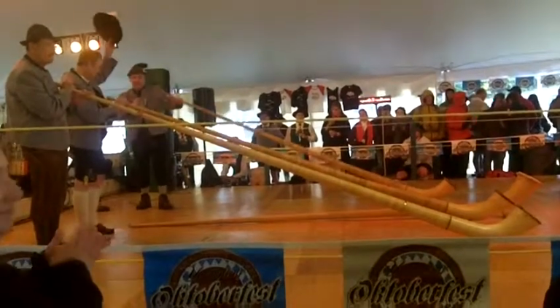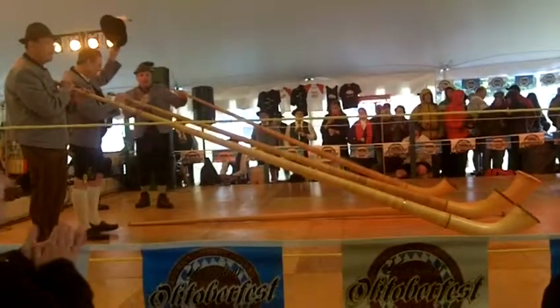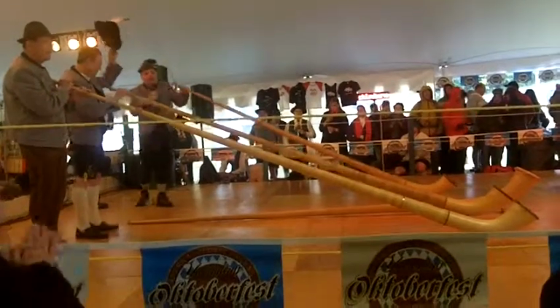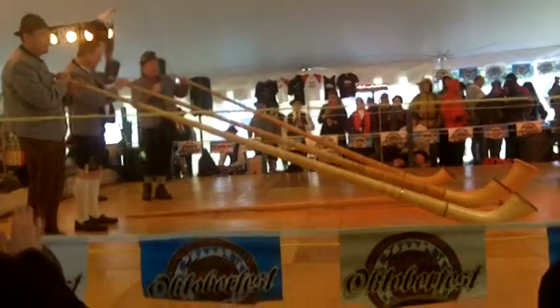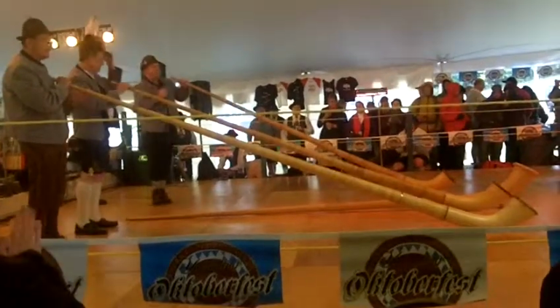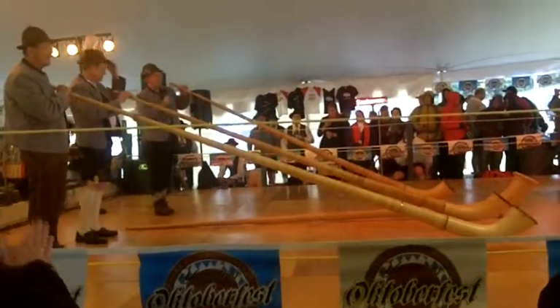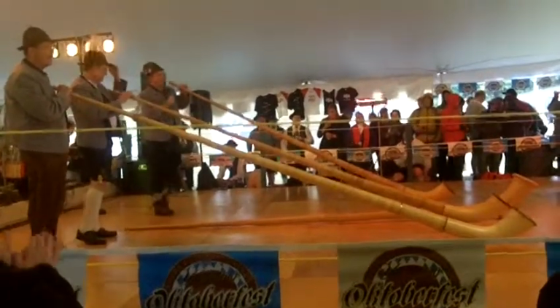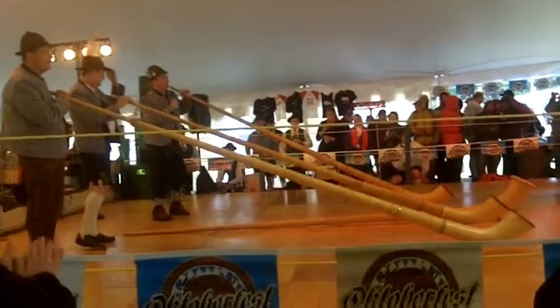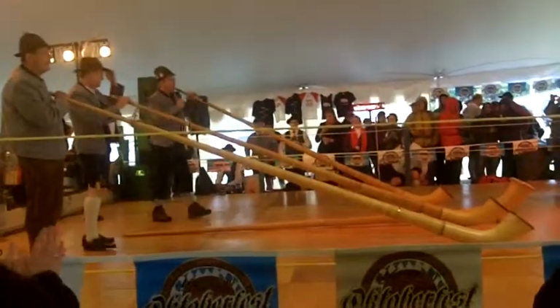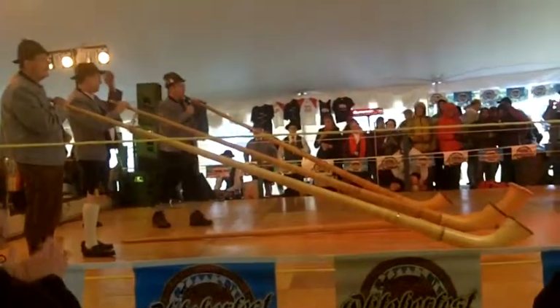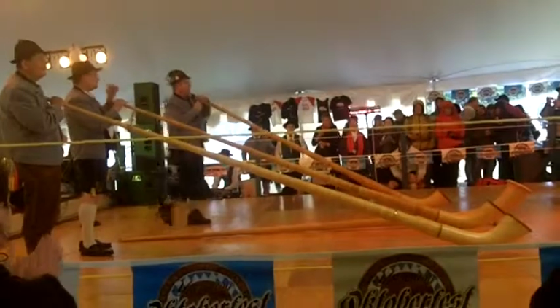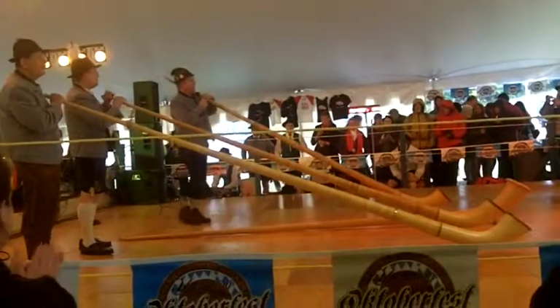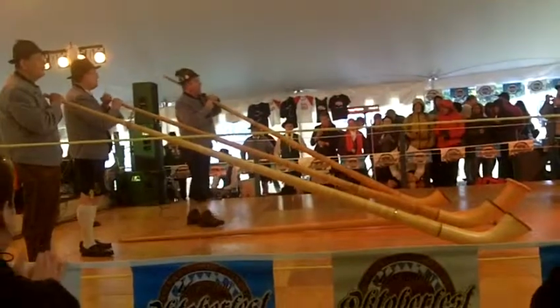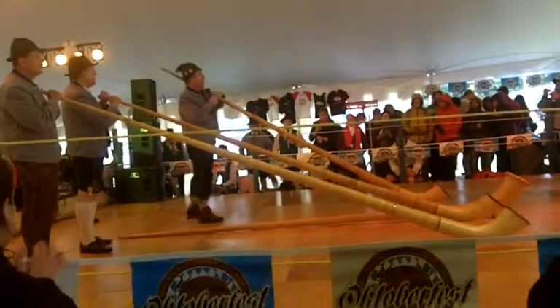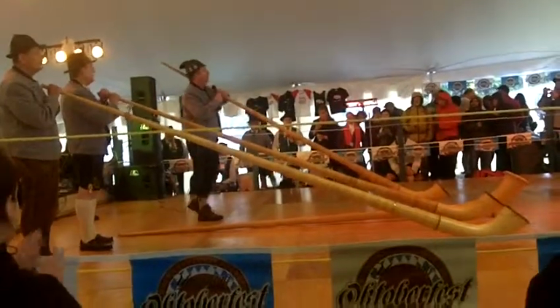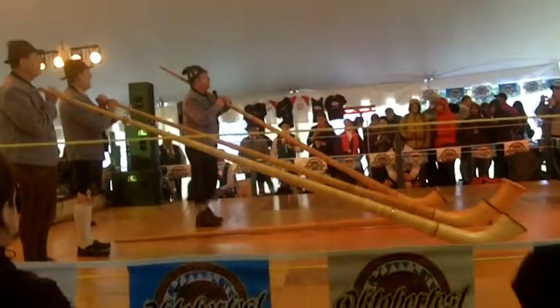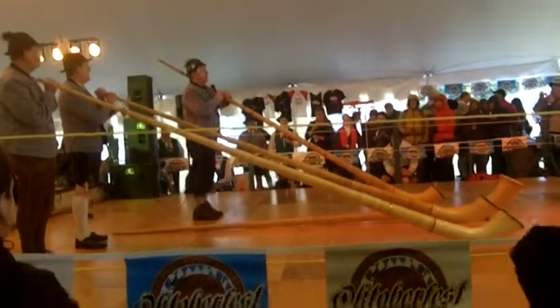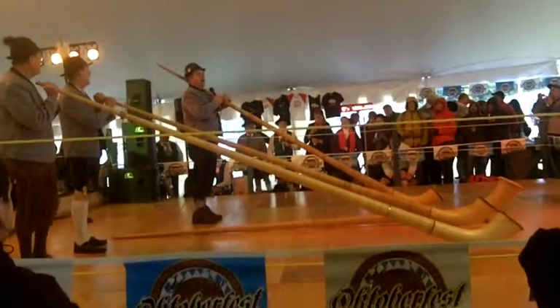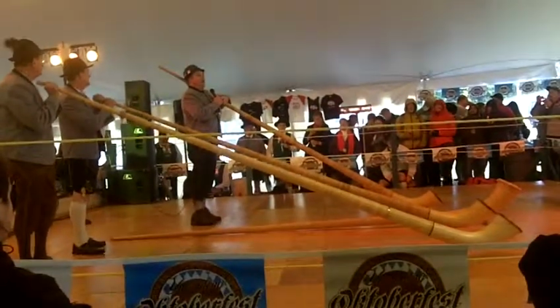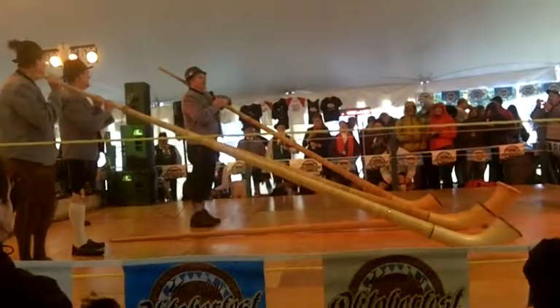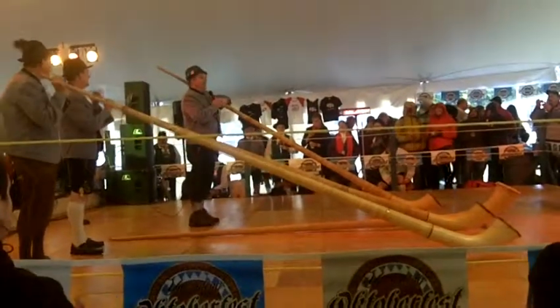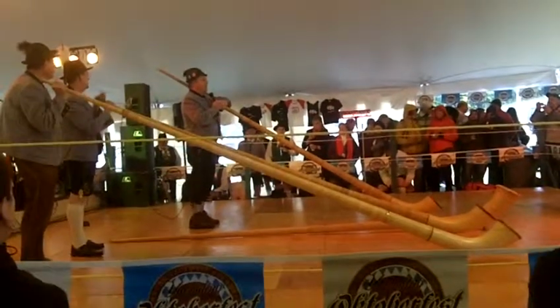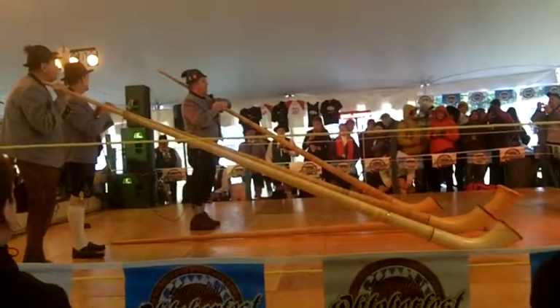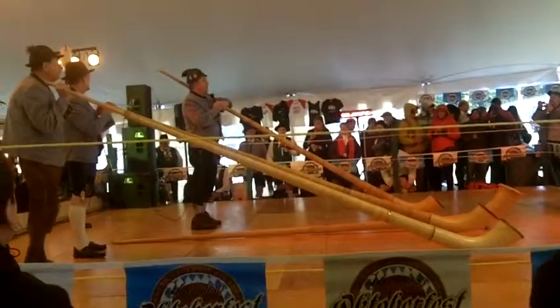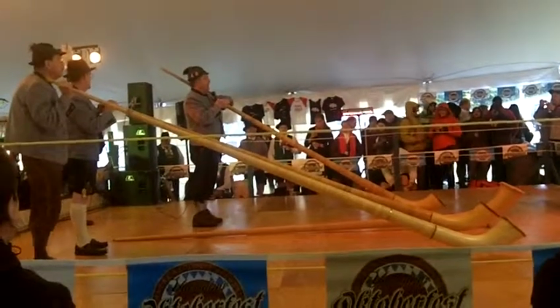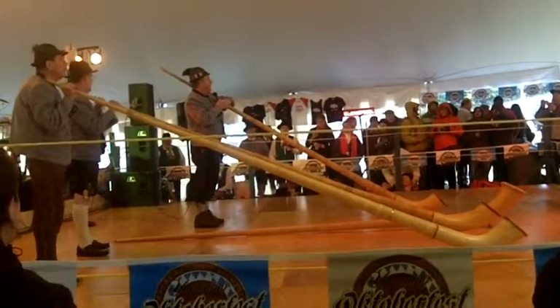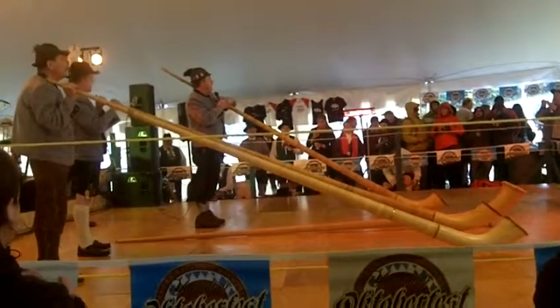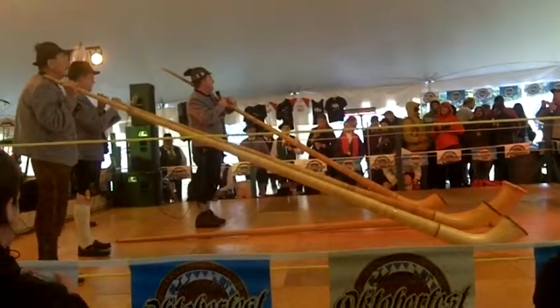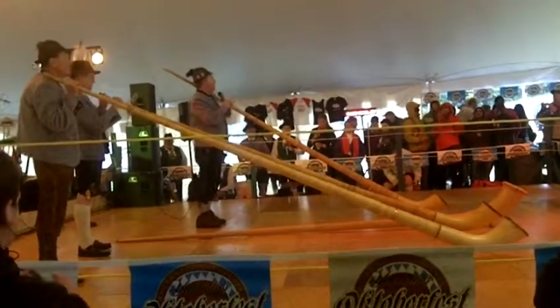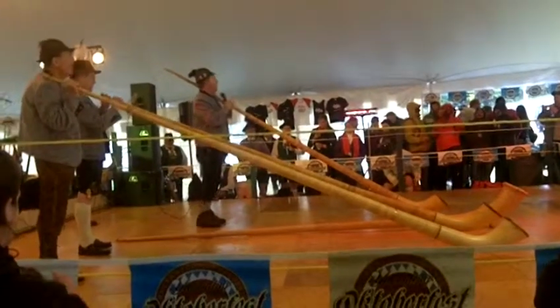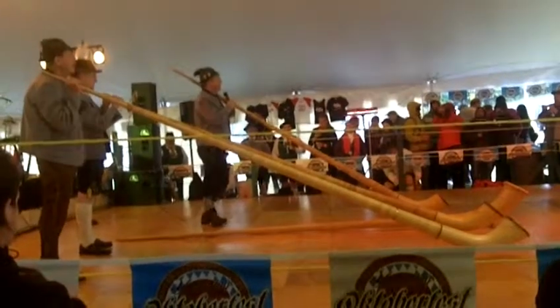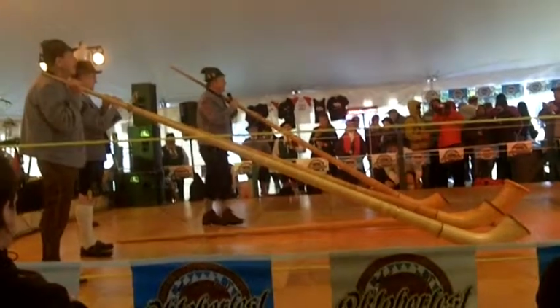Hello everyone, we are the Alphan Trio. Welcome to a rainy day, but we are going to have some fun today.